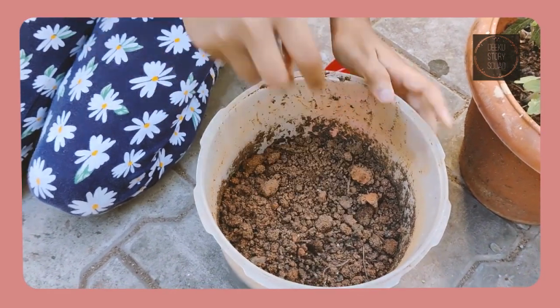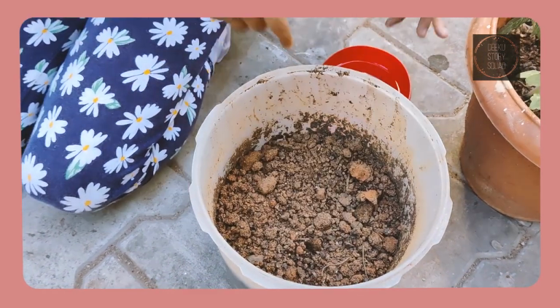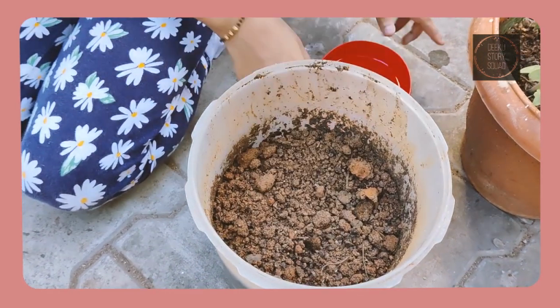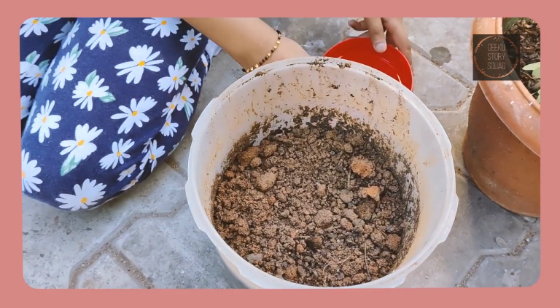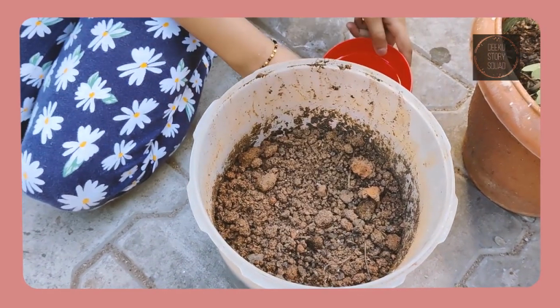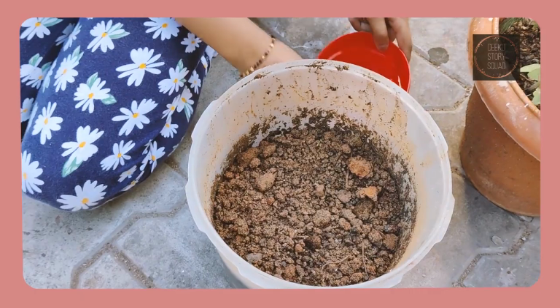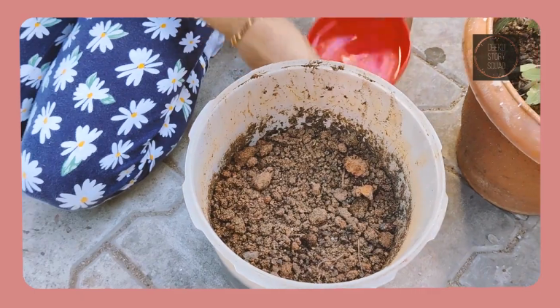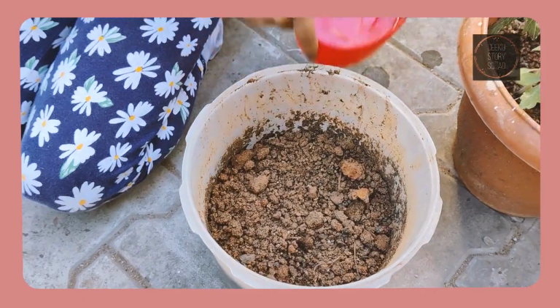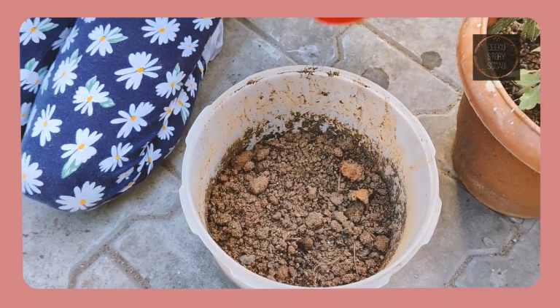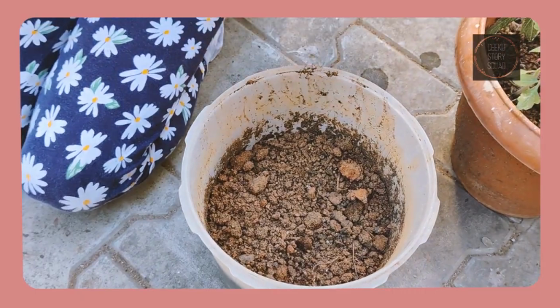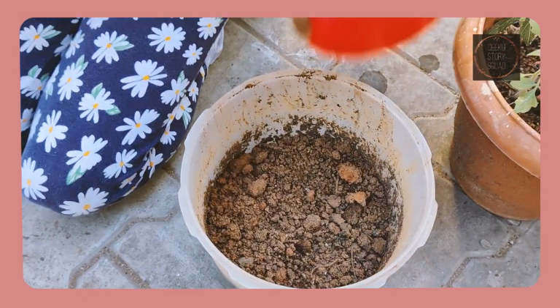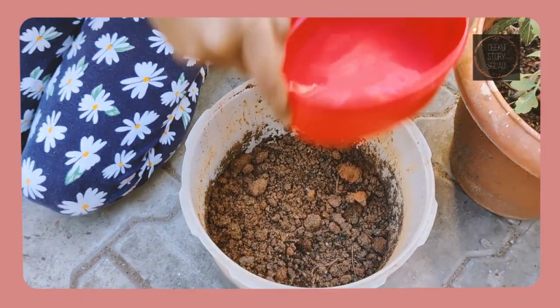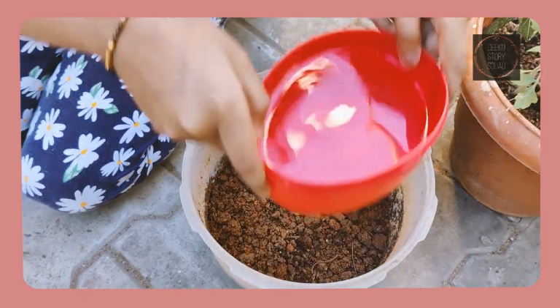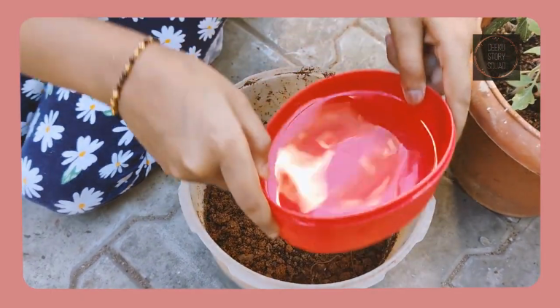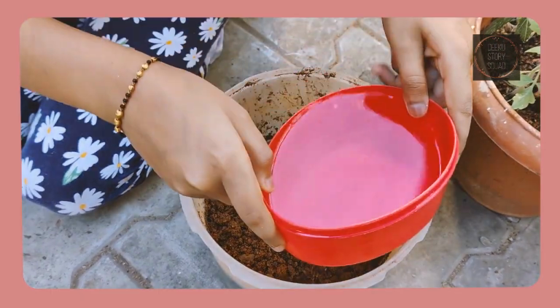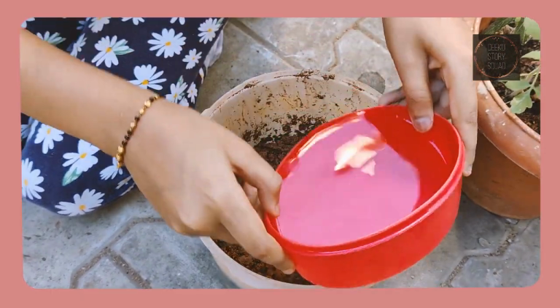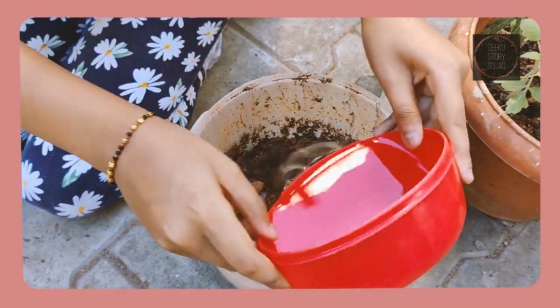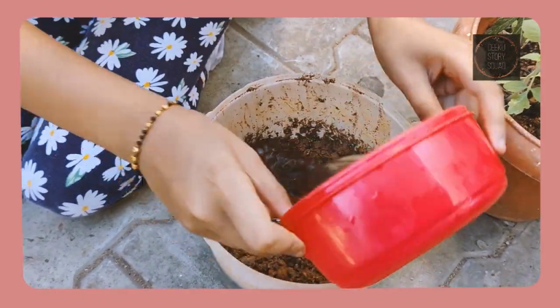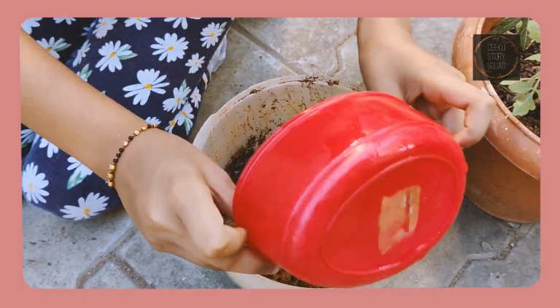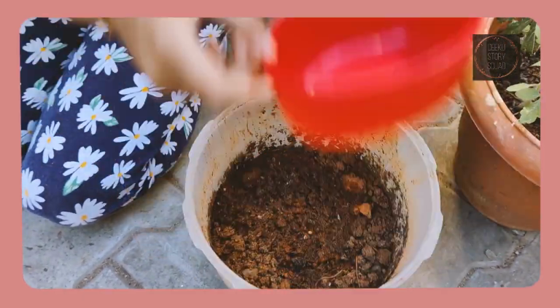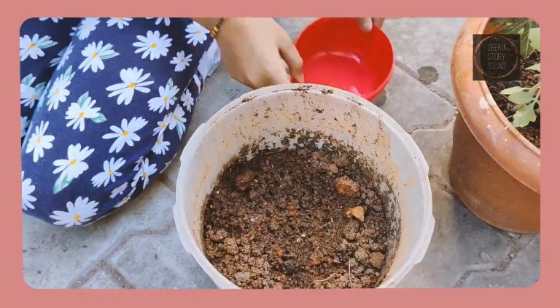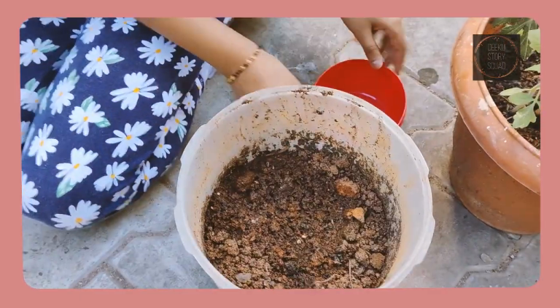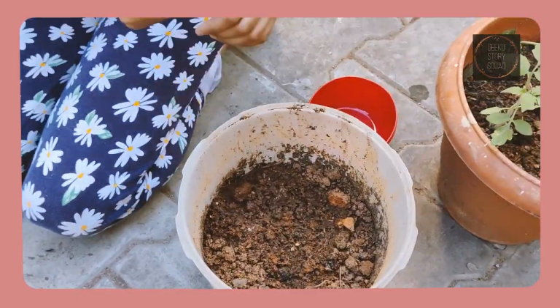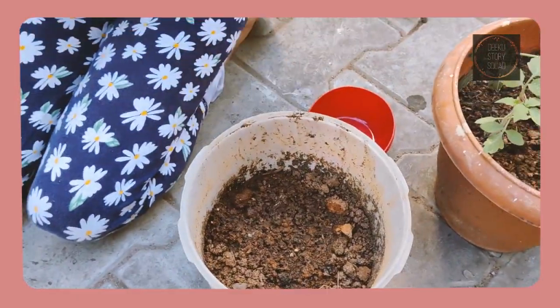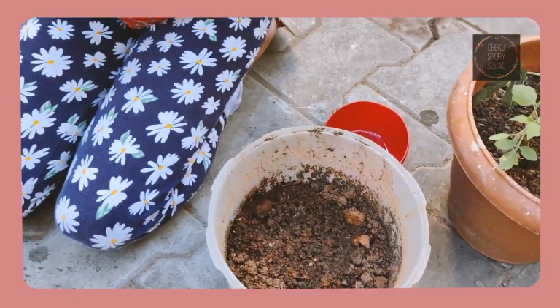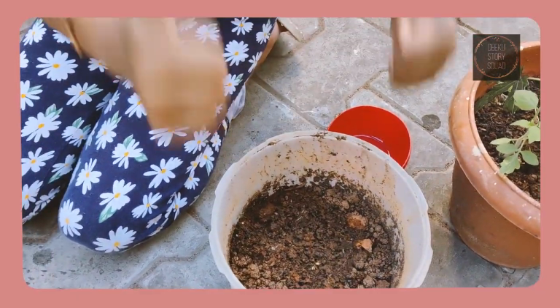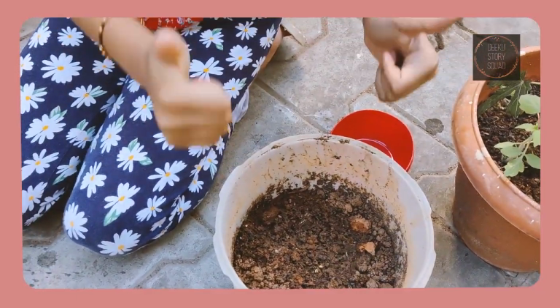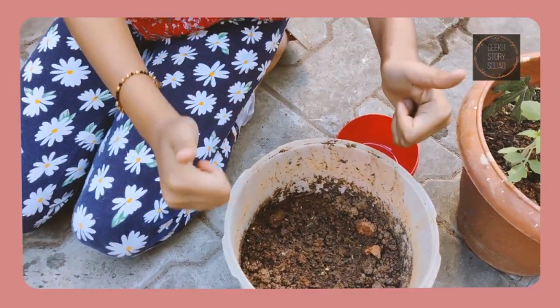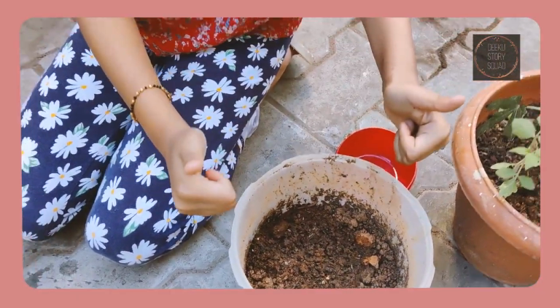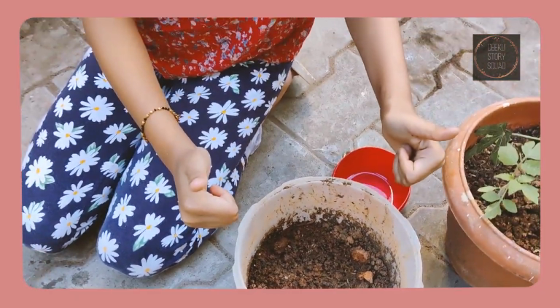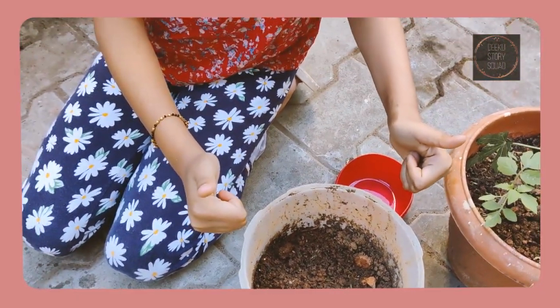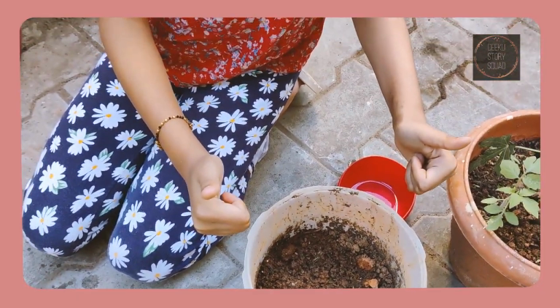And make sure to water it. Let's see what happens next.